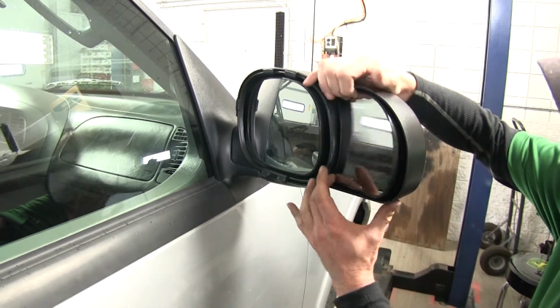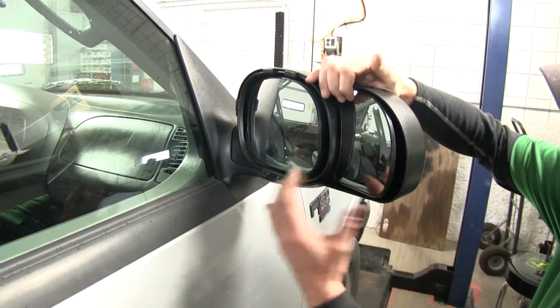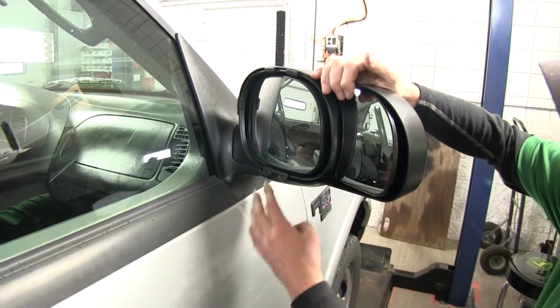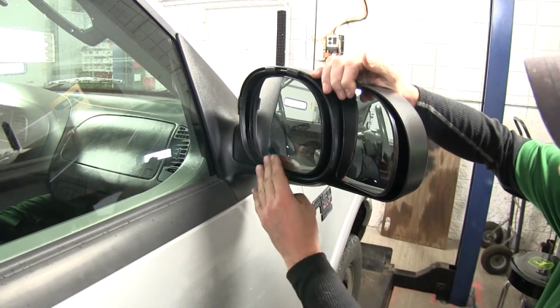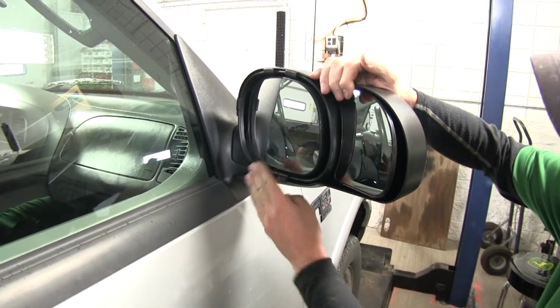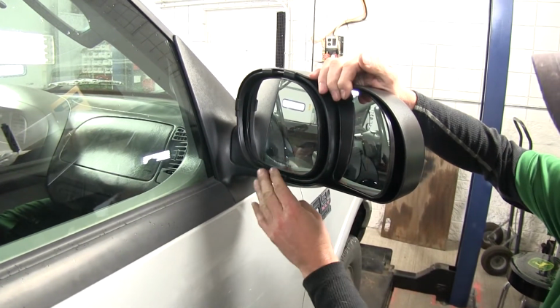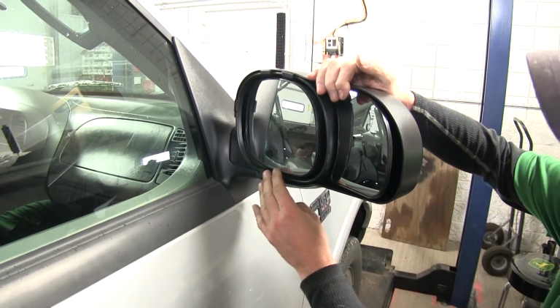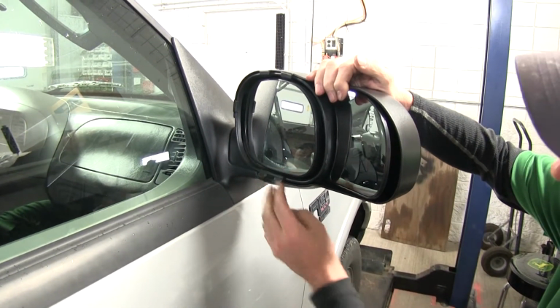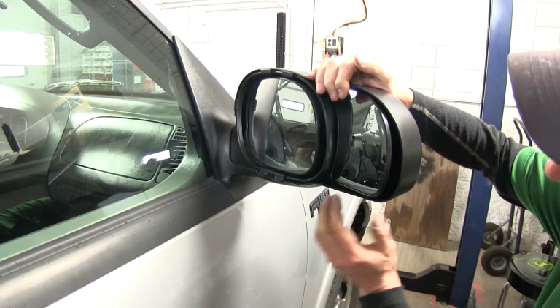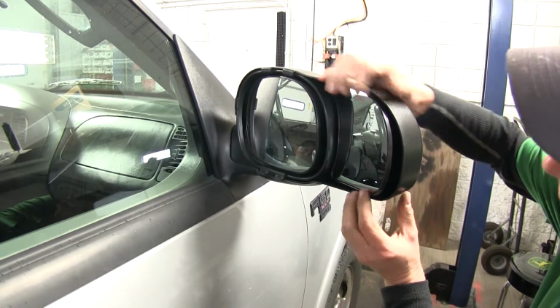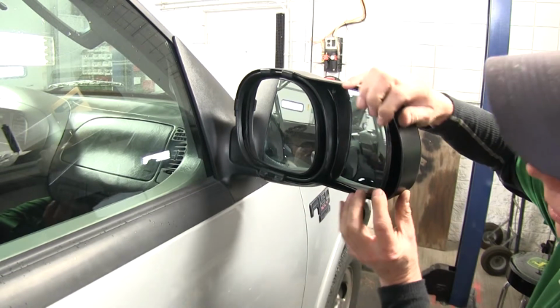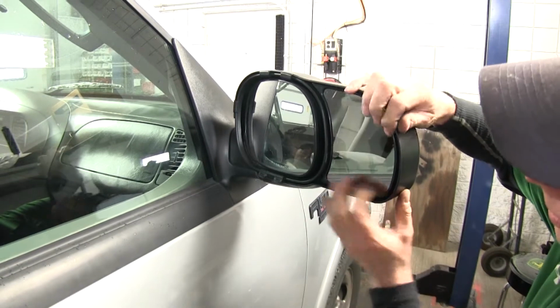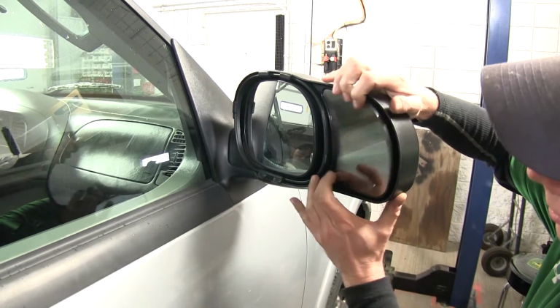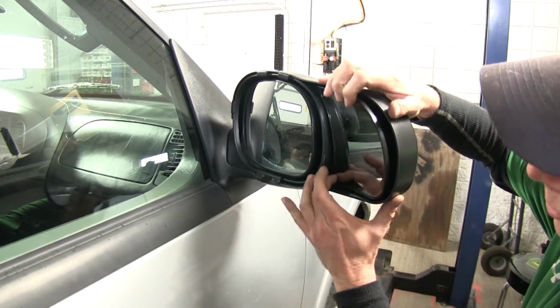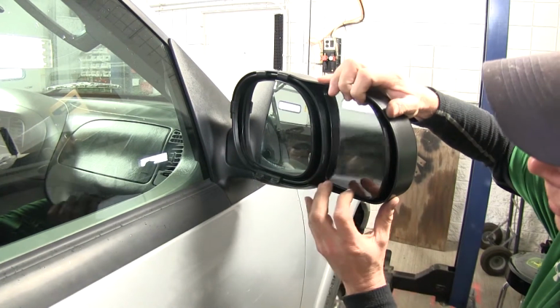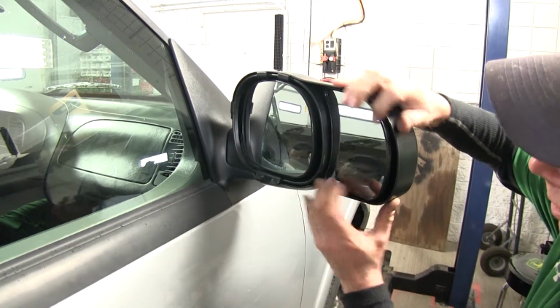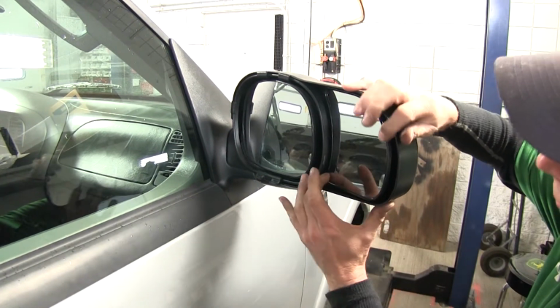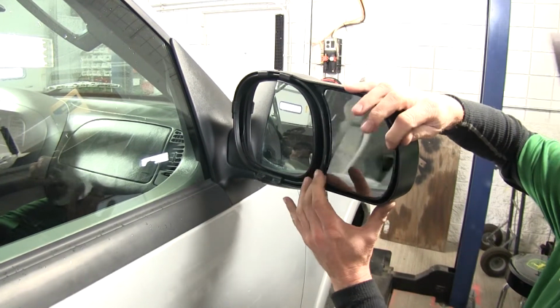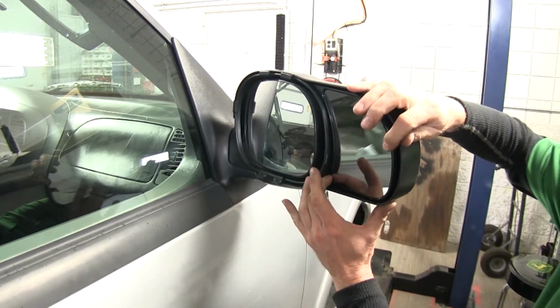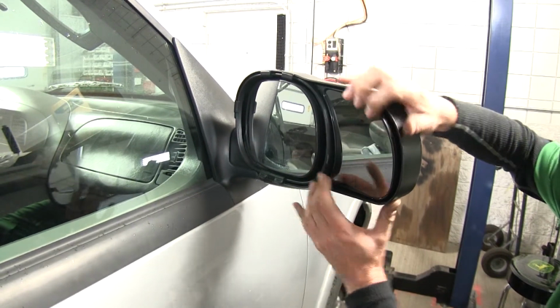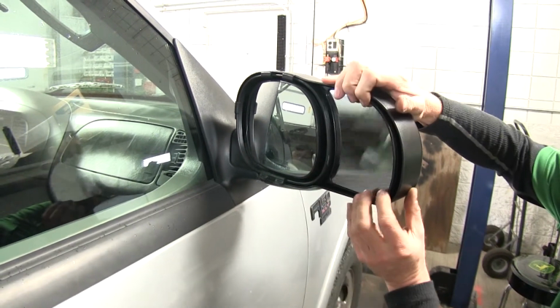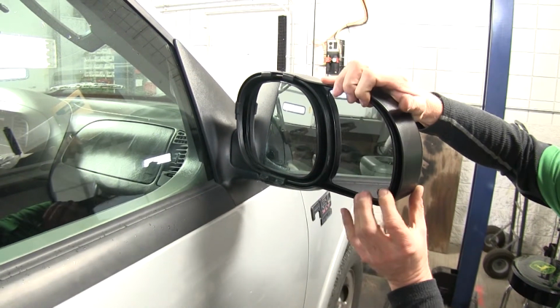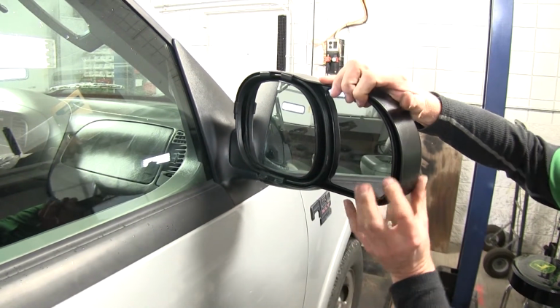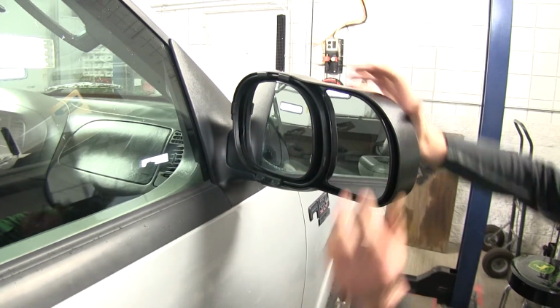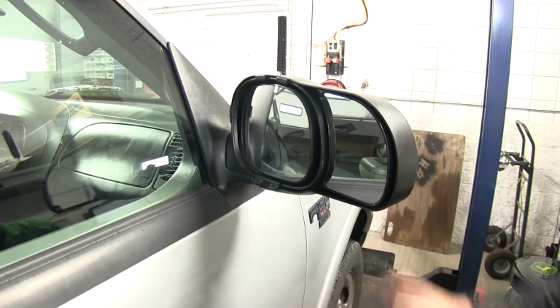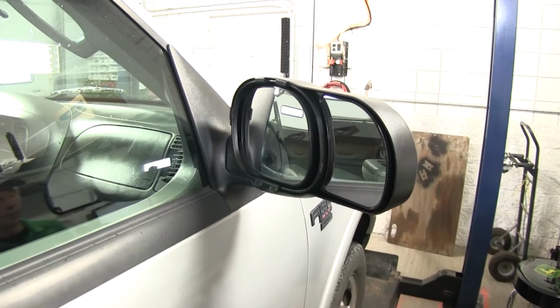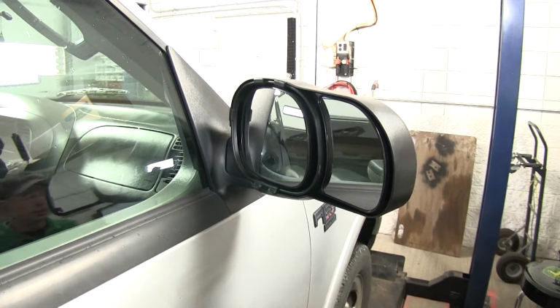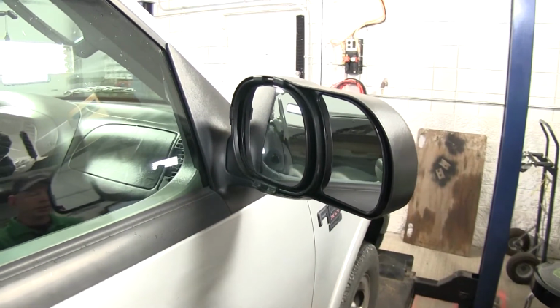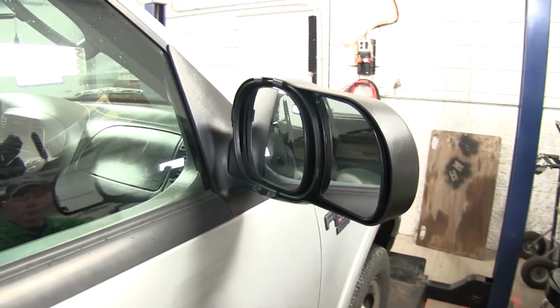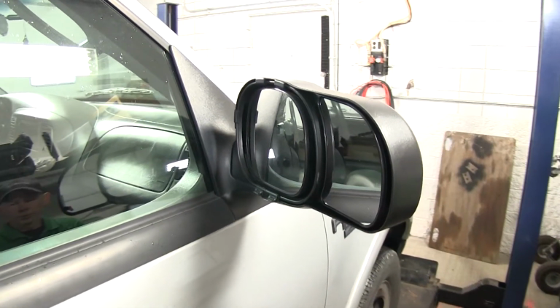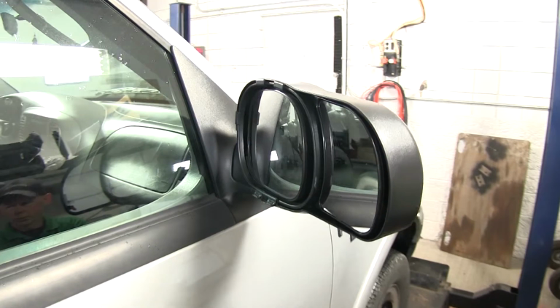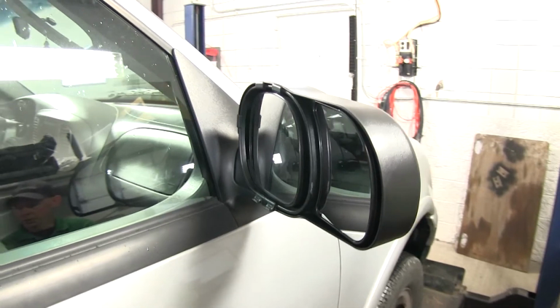It doesn't impede the operation of the factory mirror at all. You can move it up, down, left, and right — just like any other mirror — move it any direction you want.